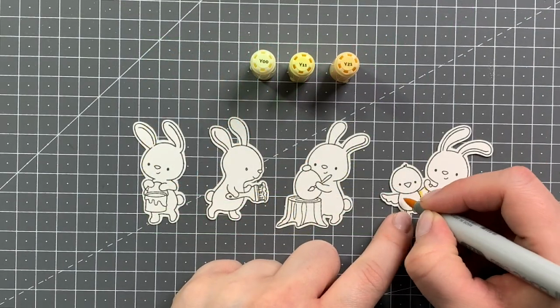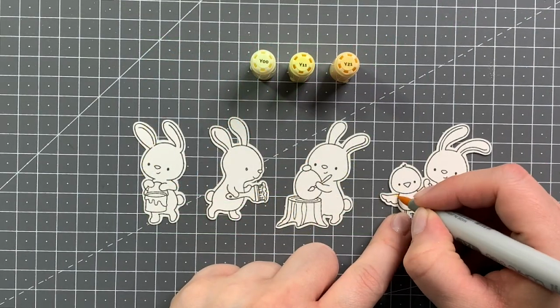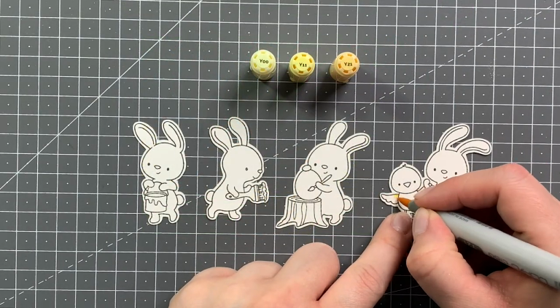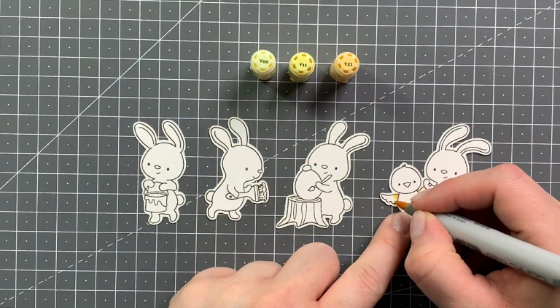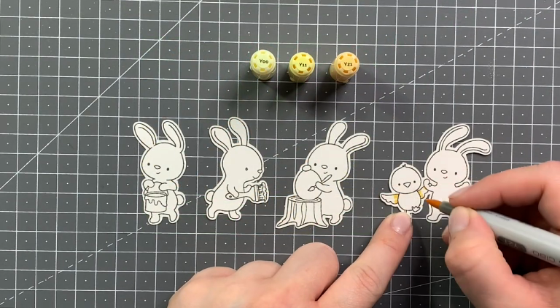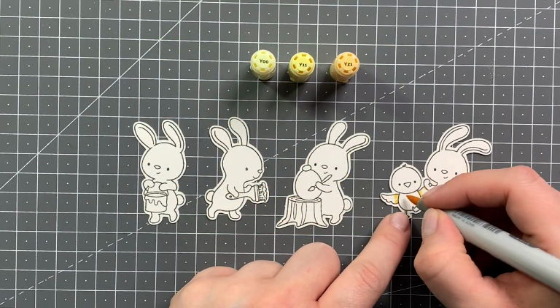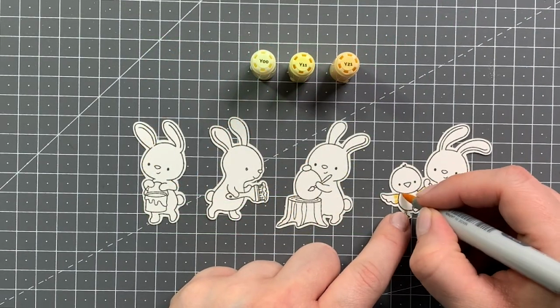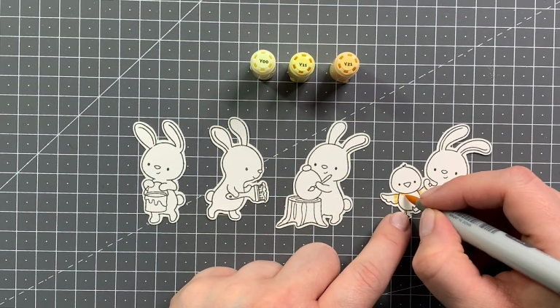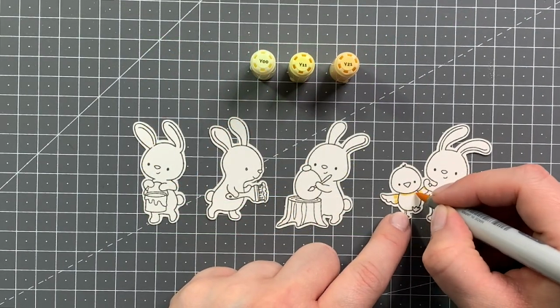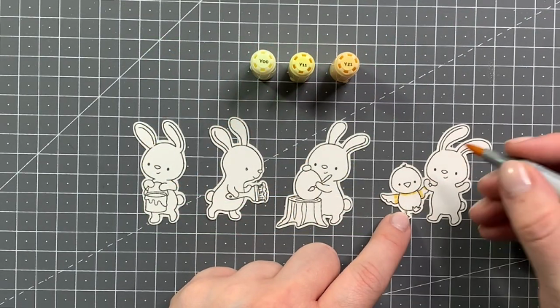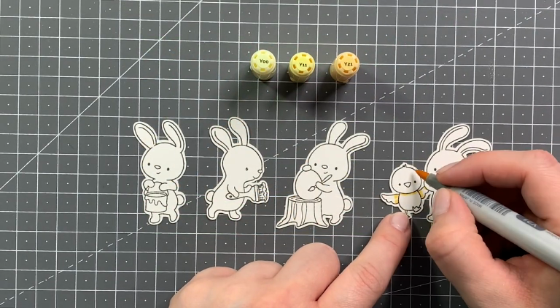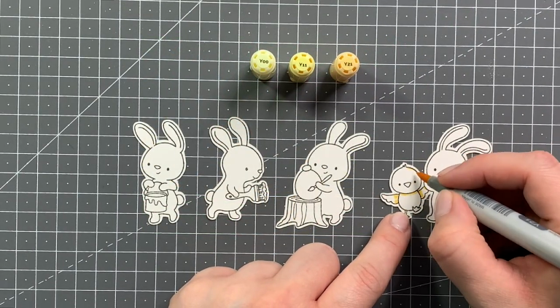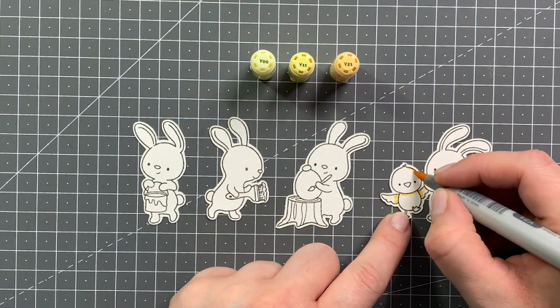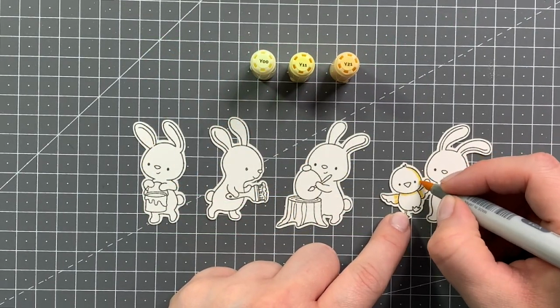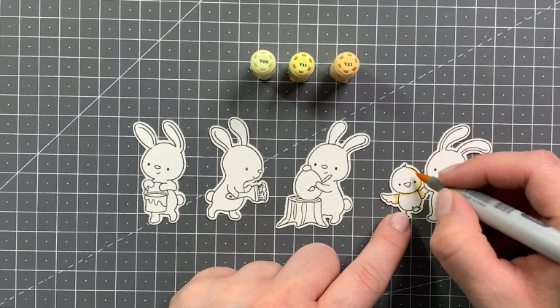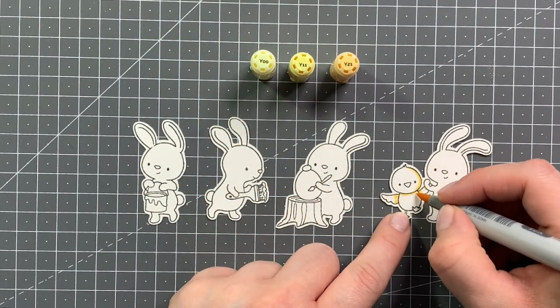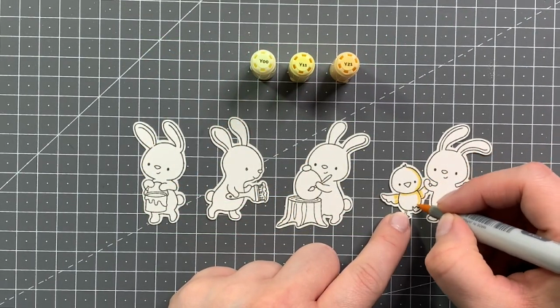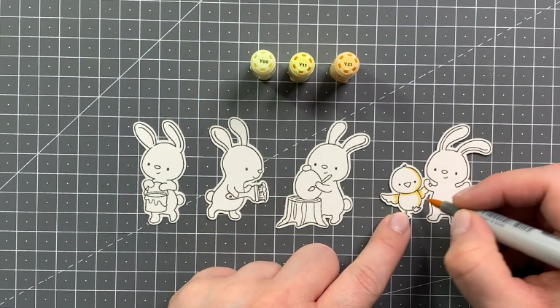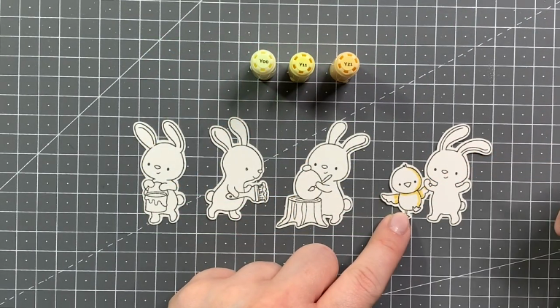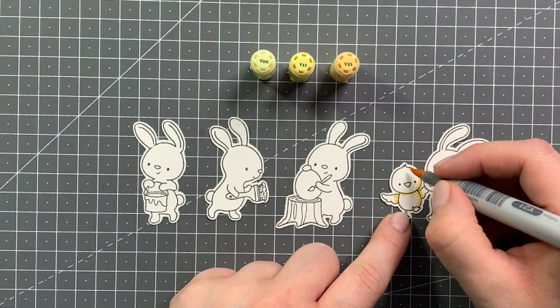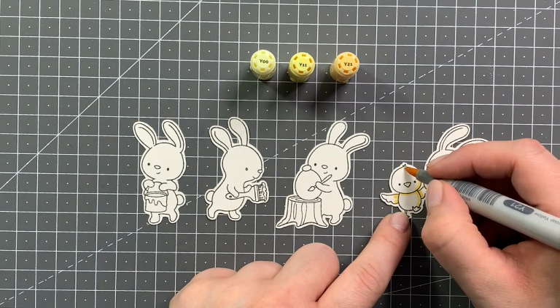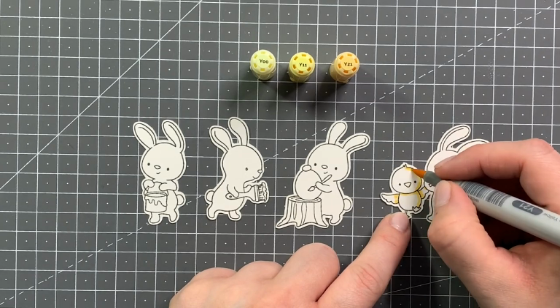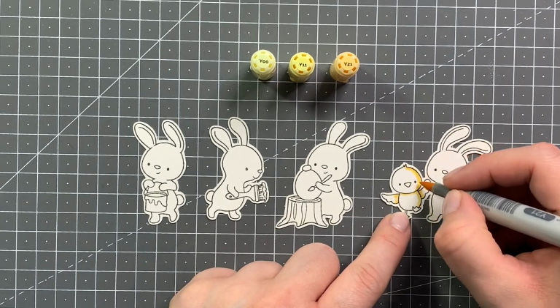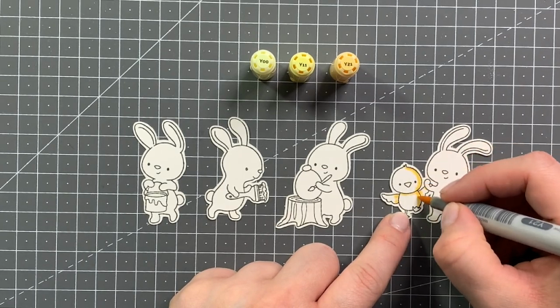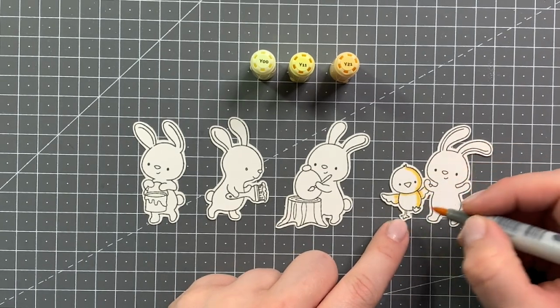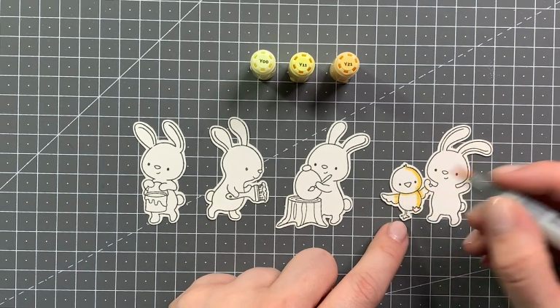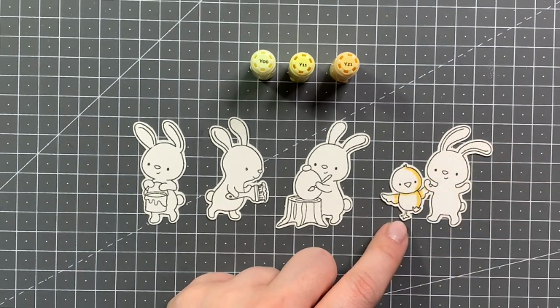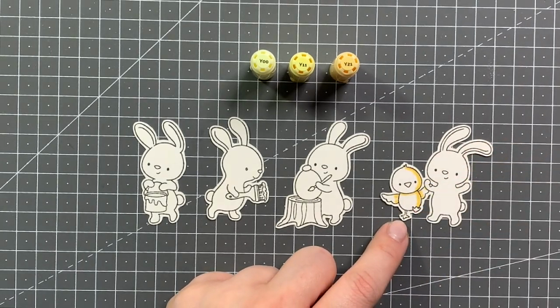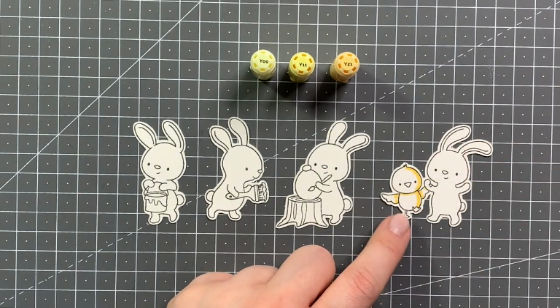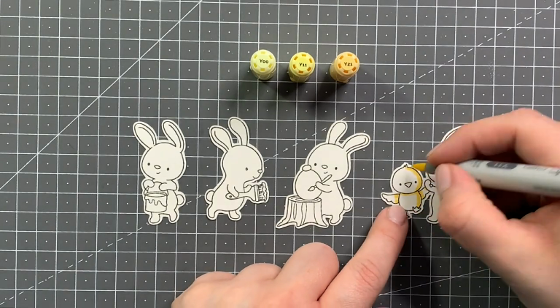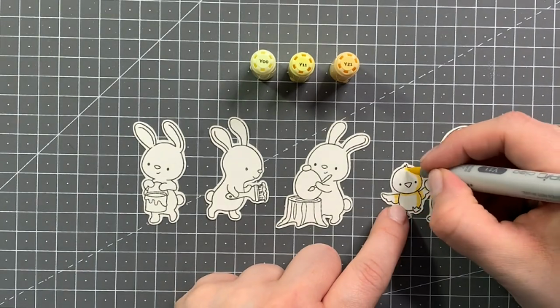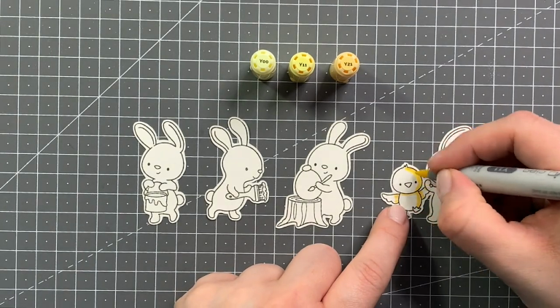First I started out by stamping all of my images onto Nina Solar White cardstock and I cut them out using my Brother's Scan and Cut.